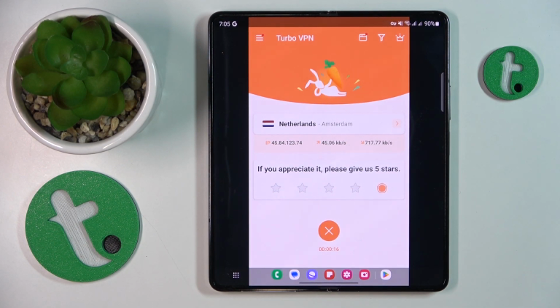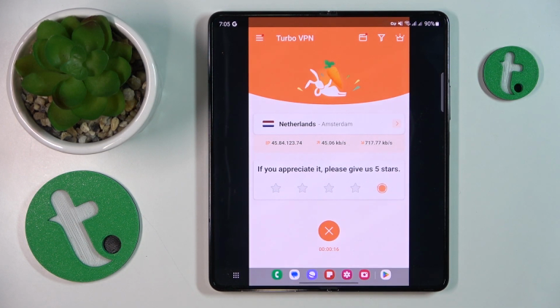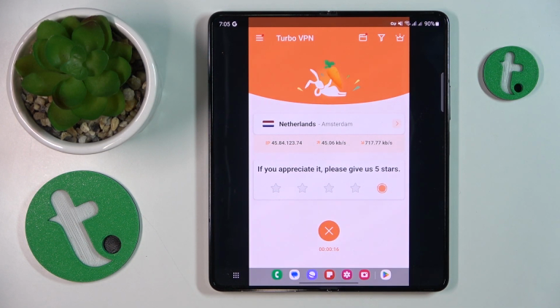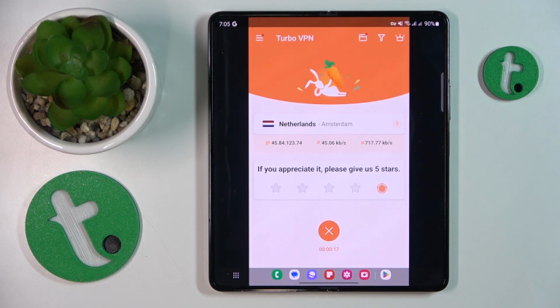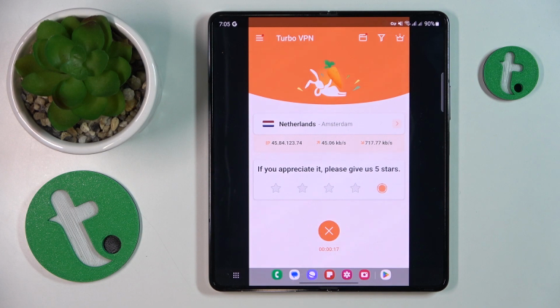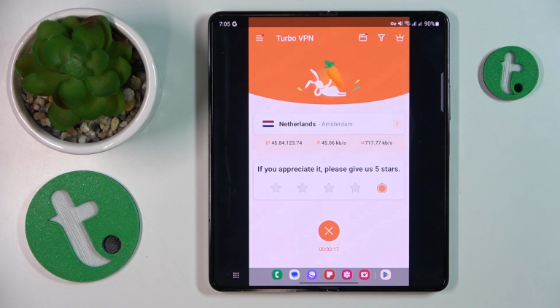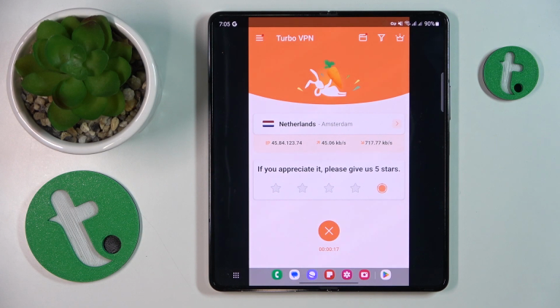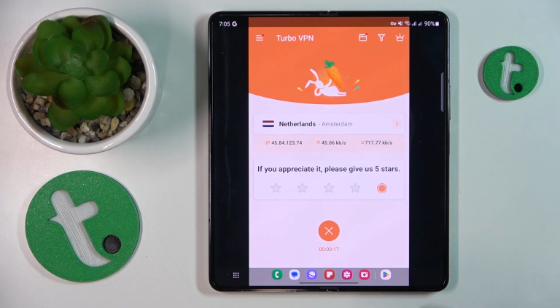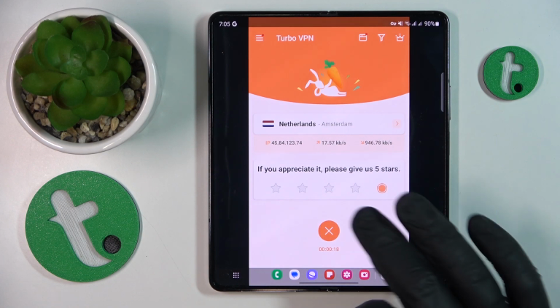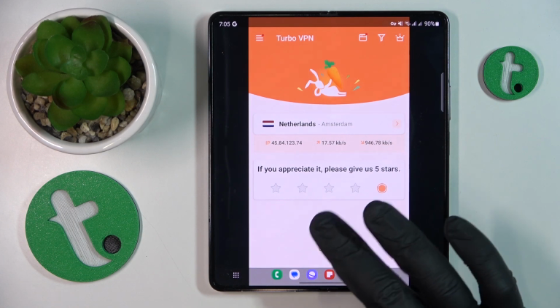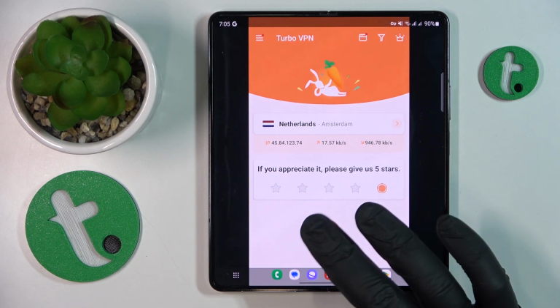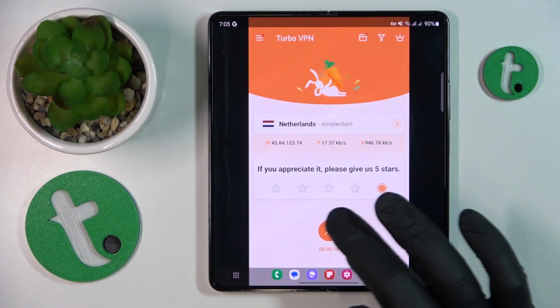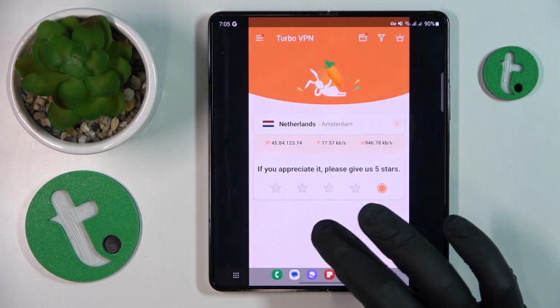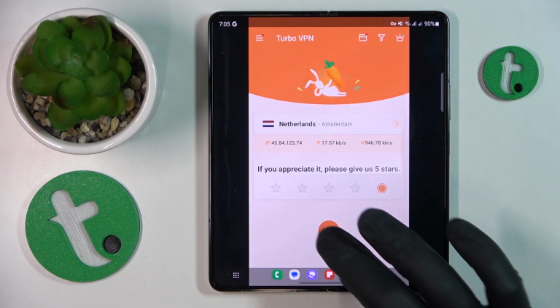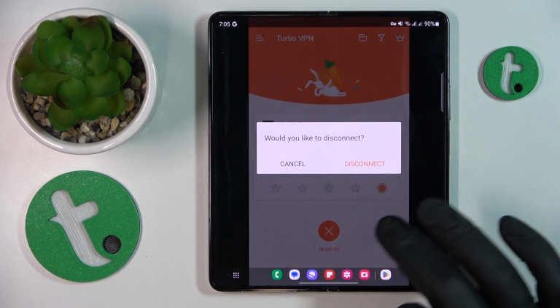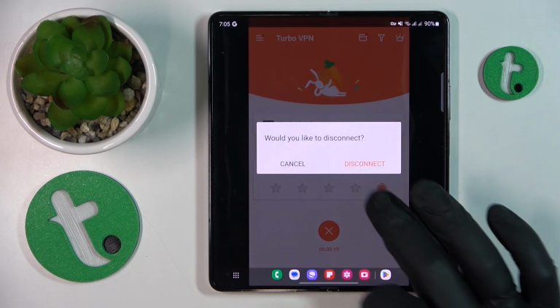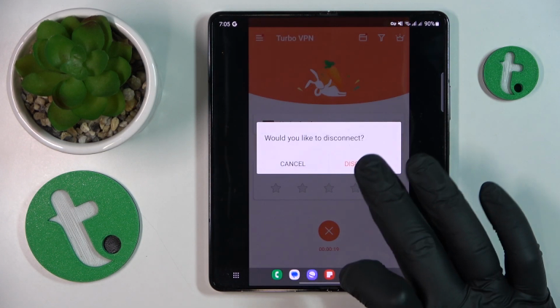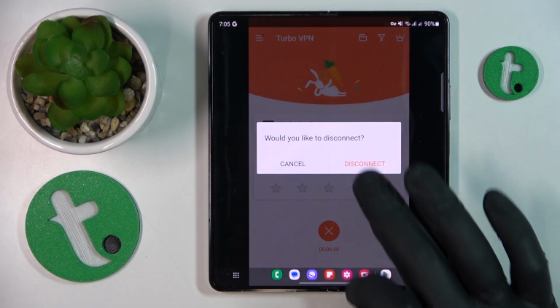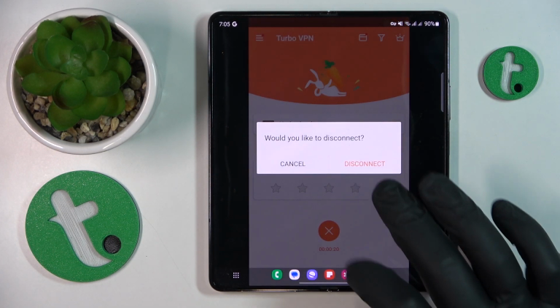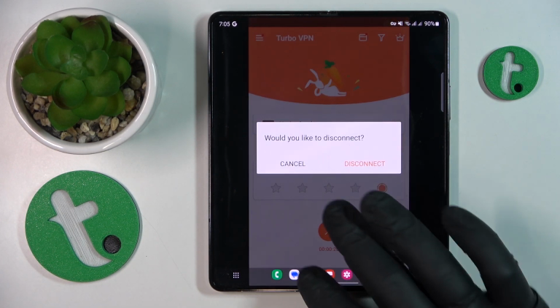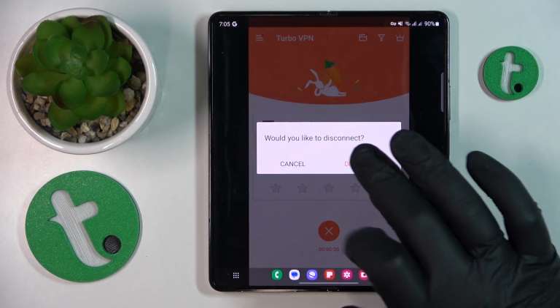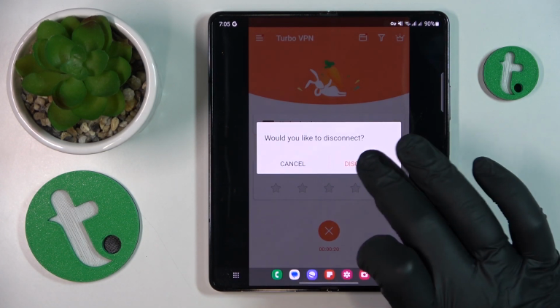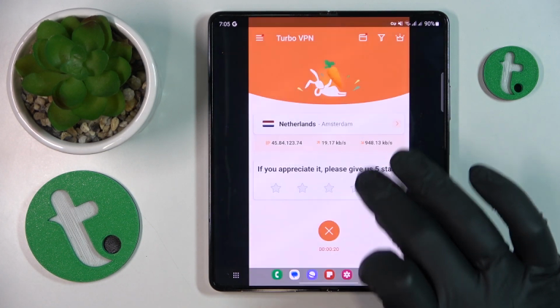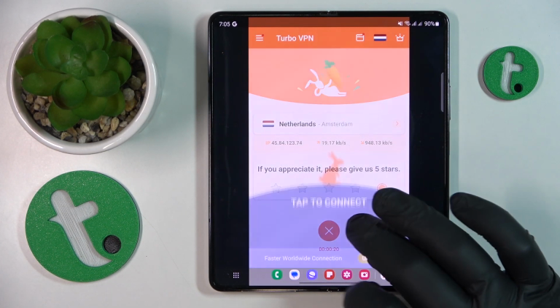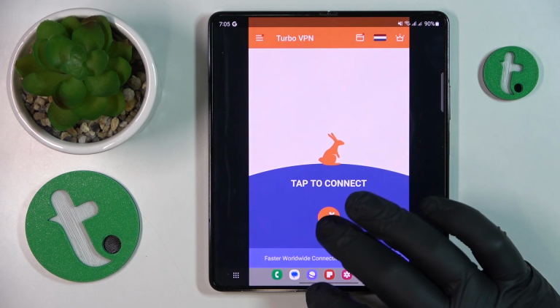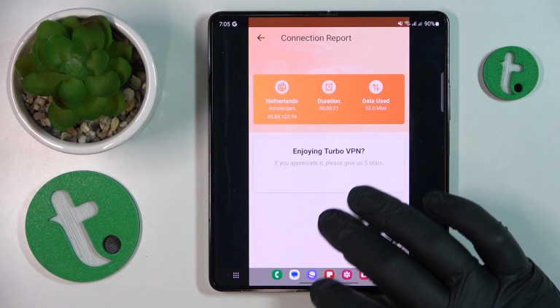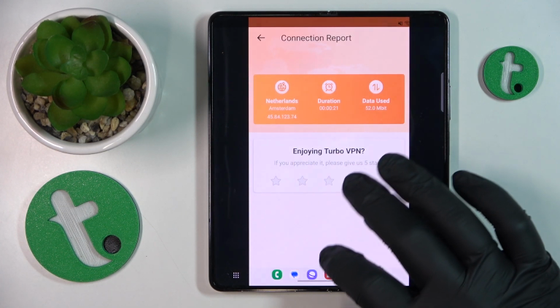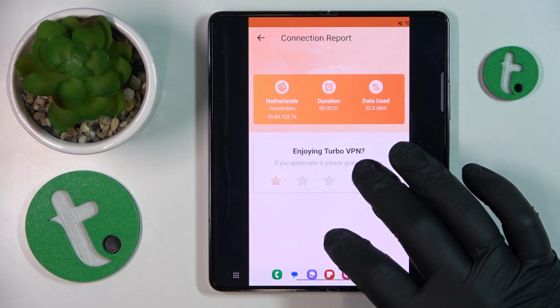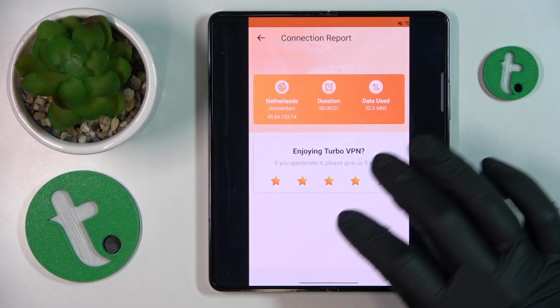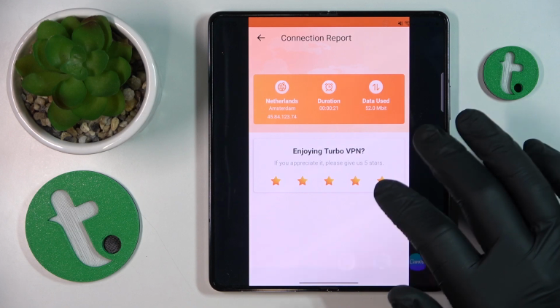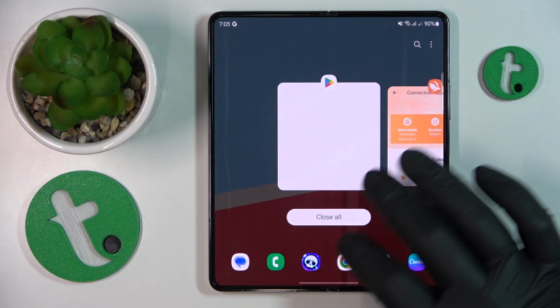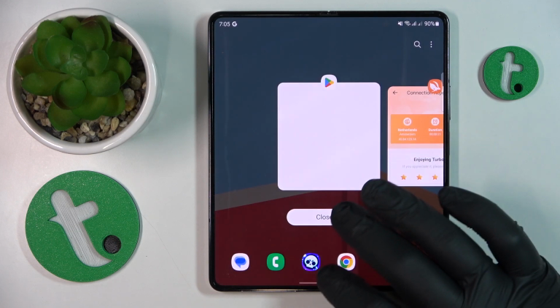In order to turn the VPN off, tap the cross icon over here, choose the disconnect option, and that'll be it.